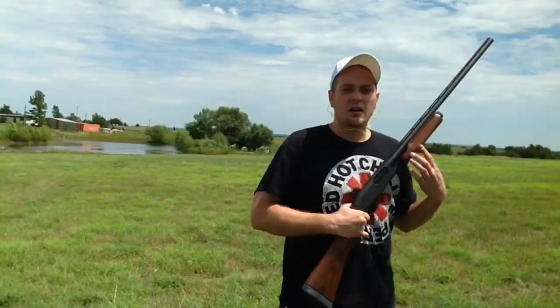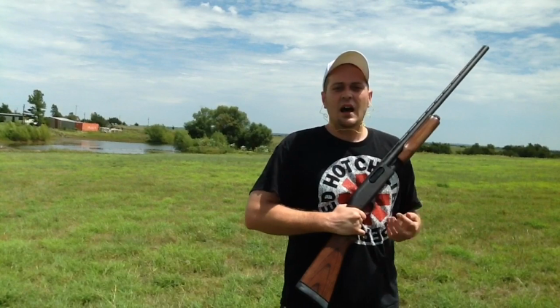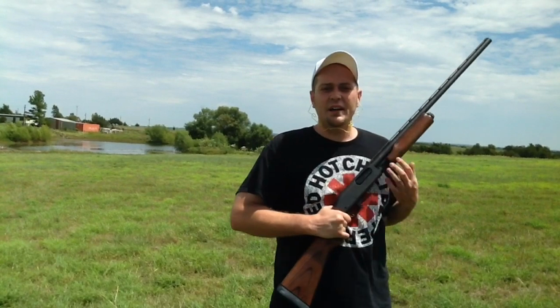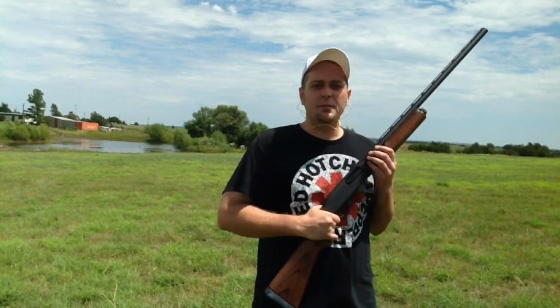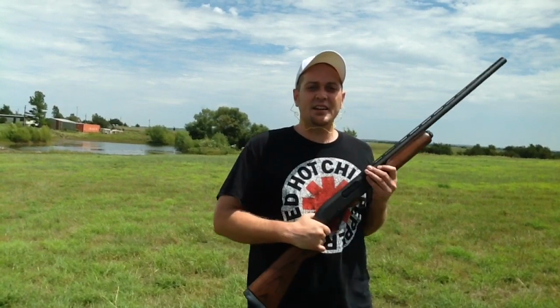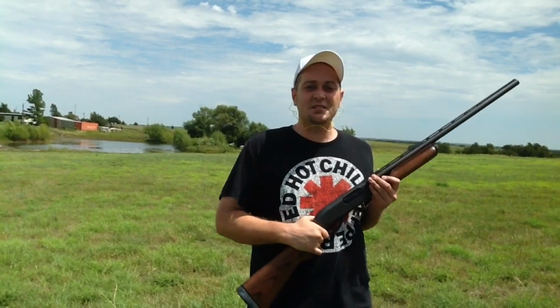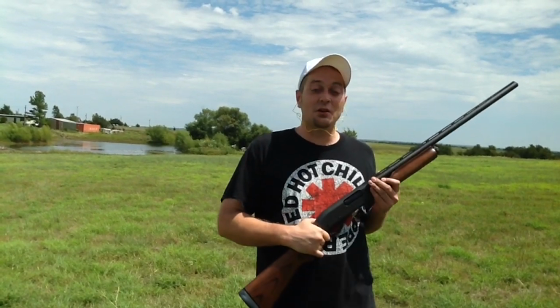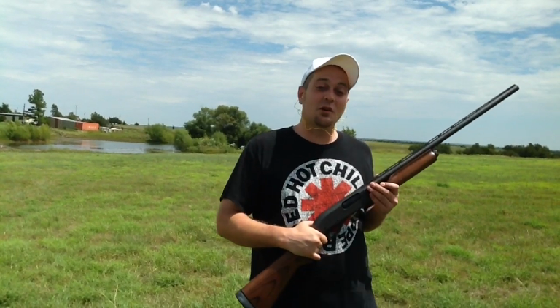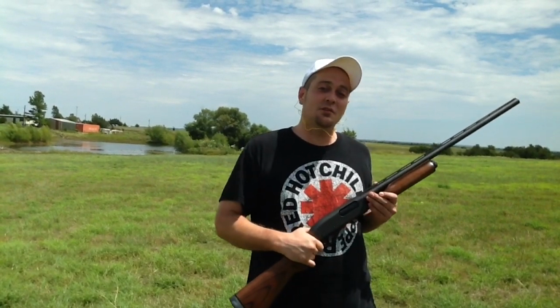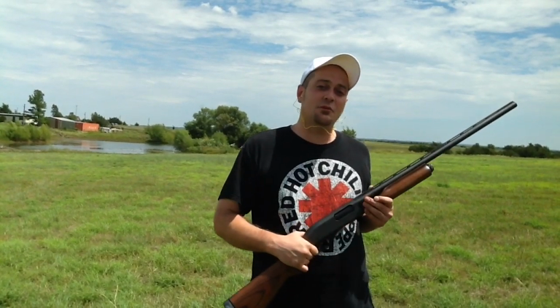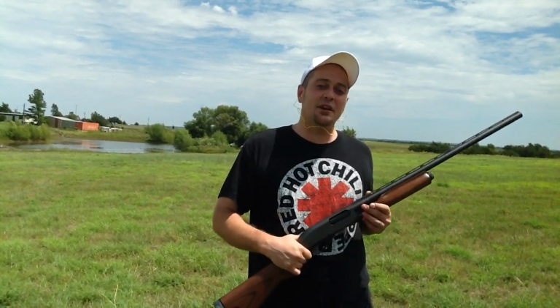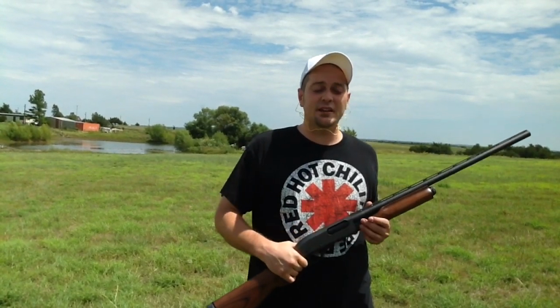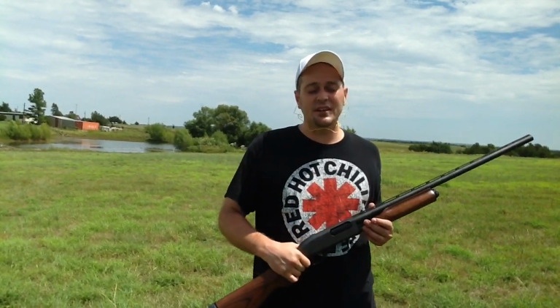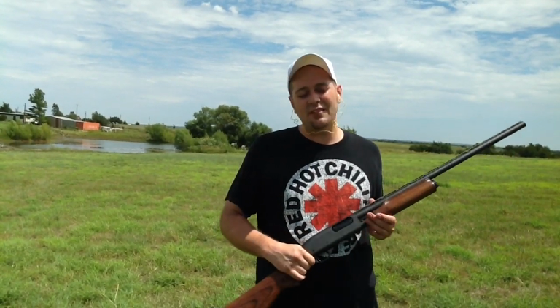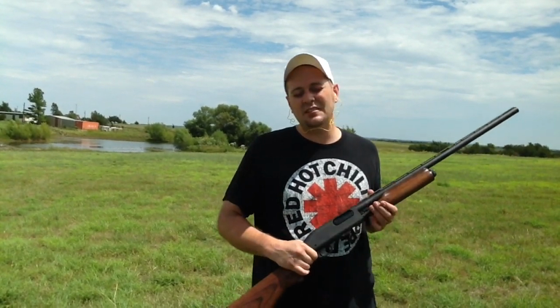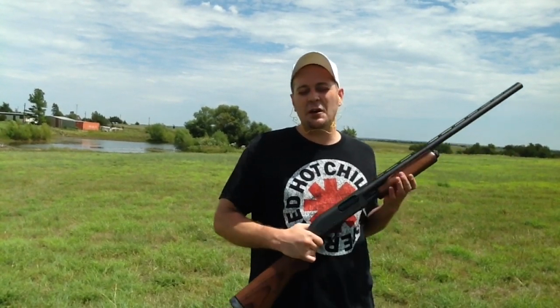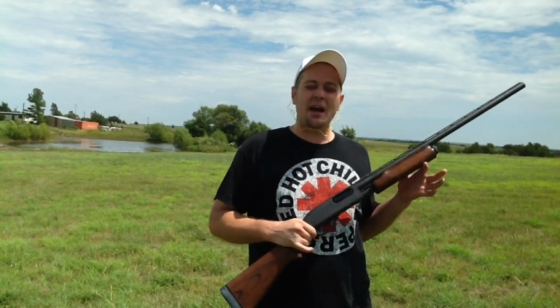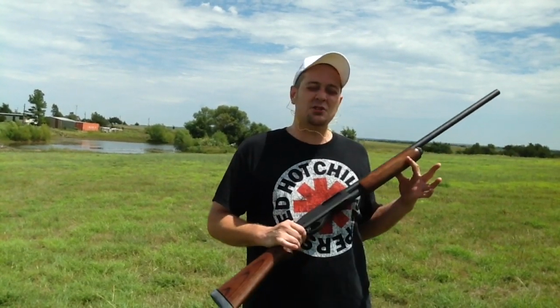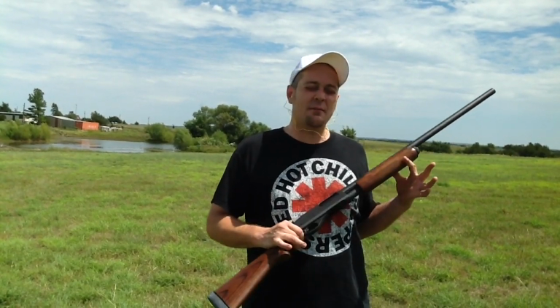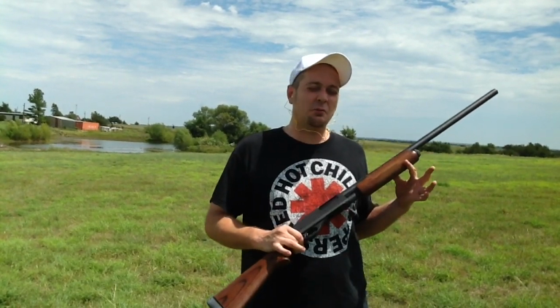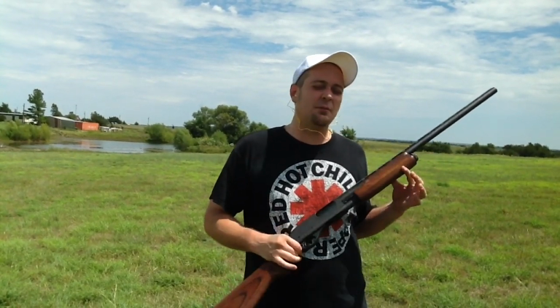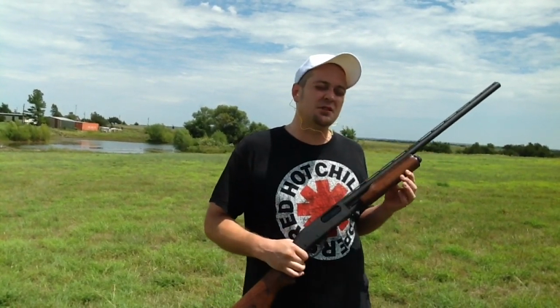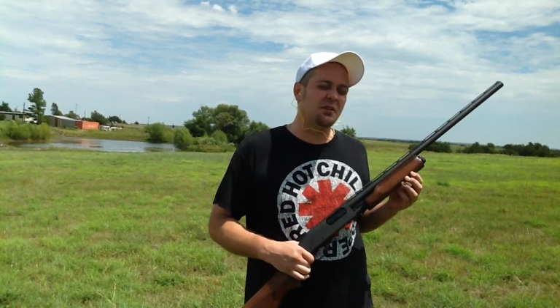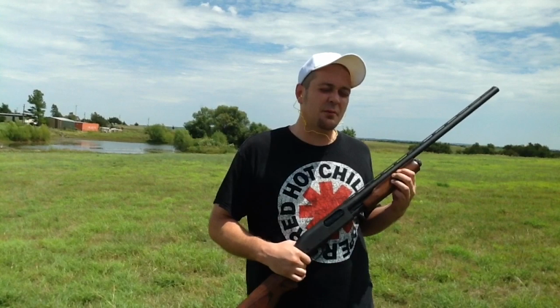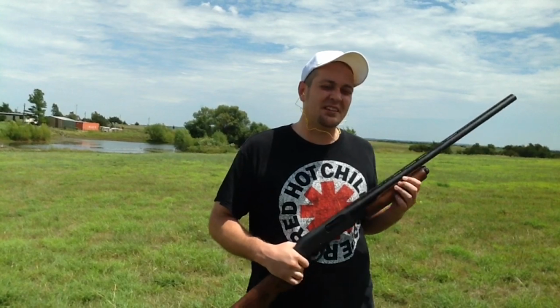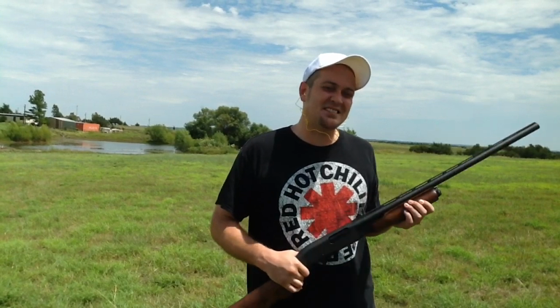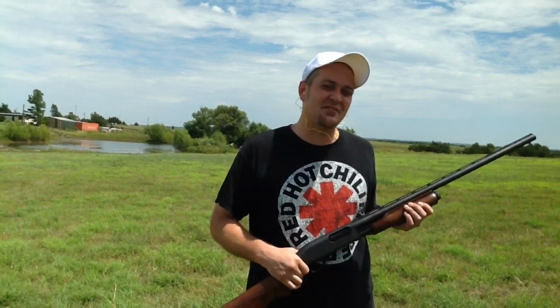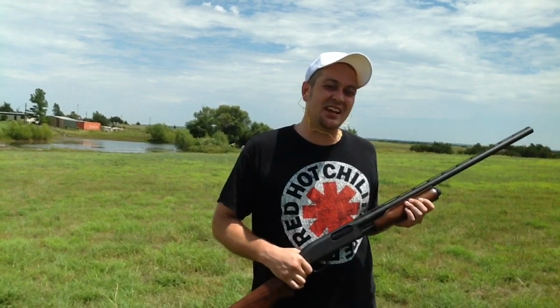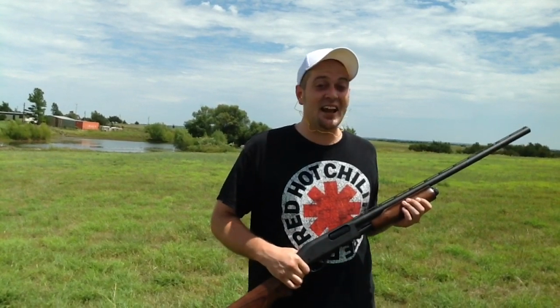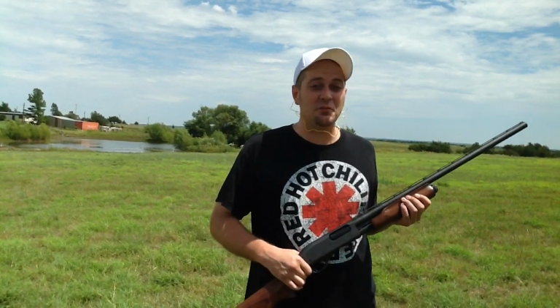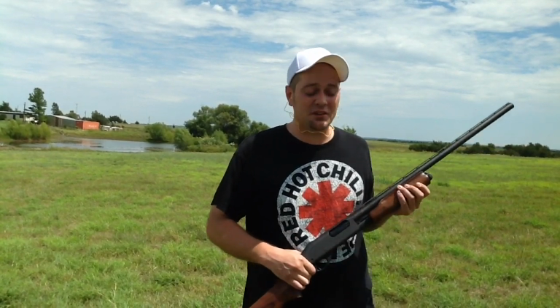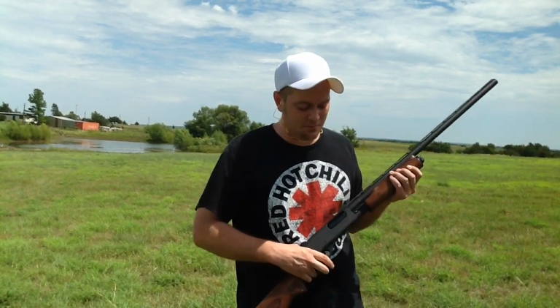Hi everybody, it's Learn 123 again. Today let's talk about jamming problems on the Remington 870 and how to fix them.